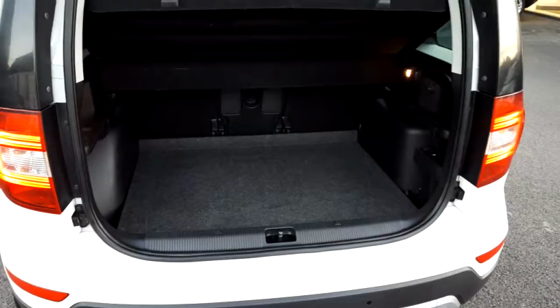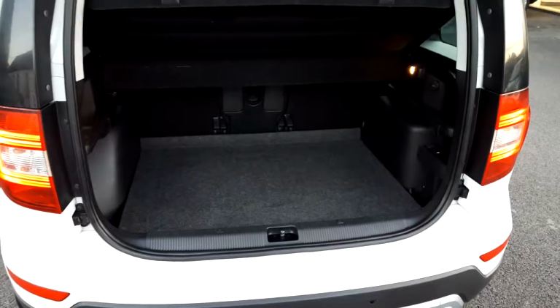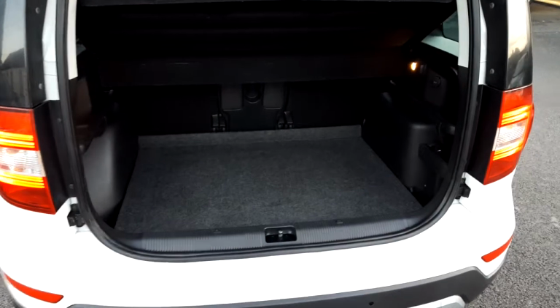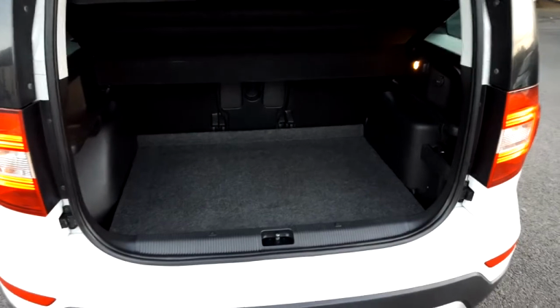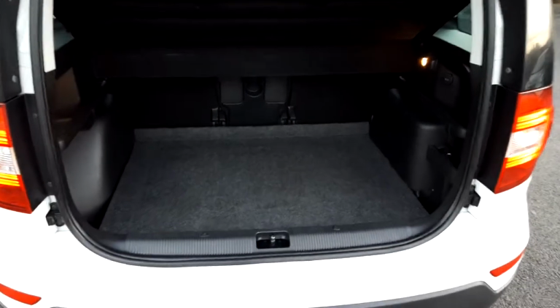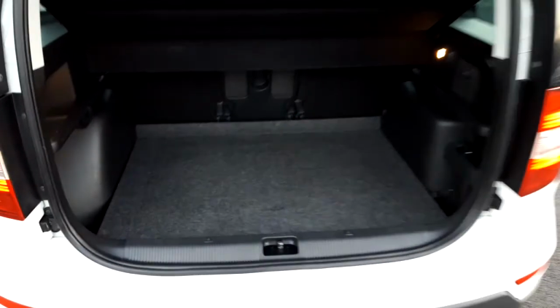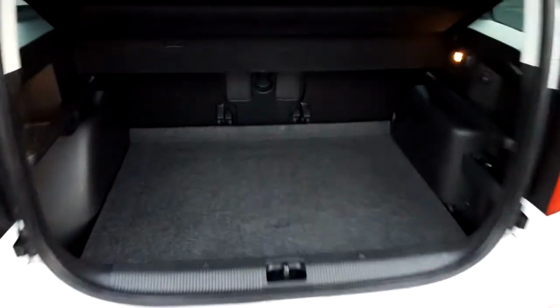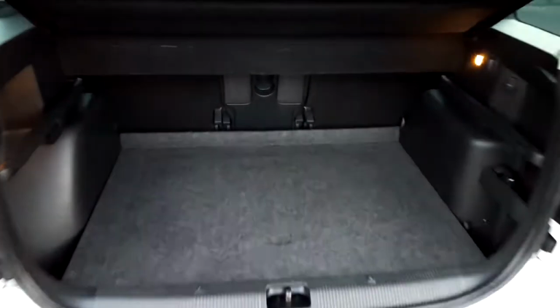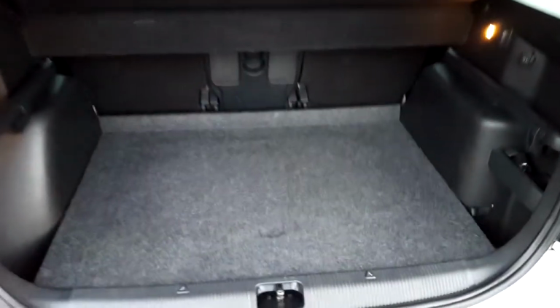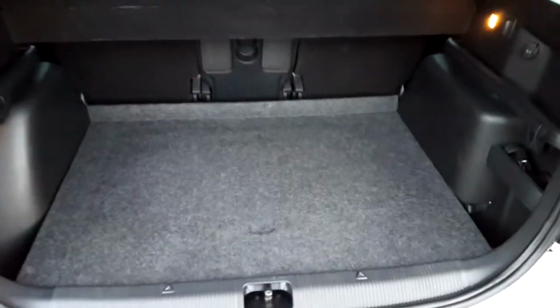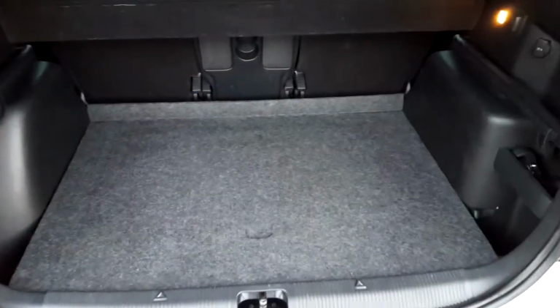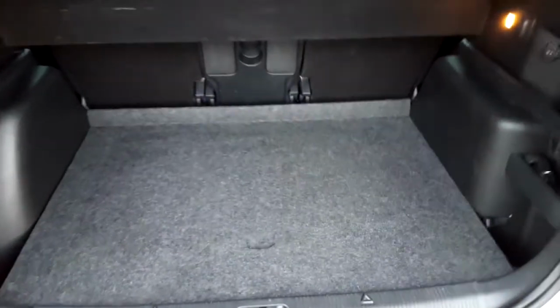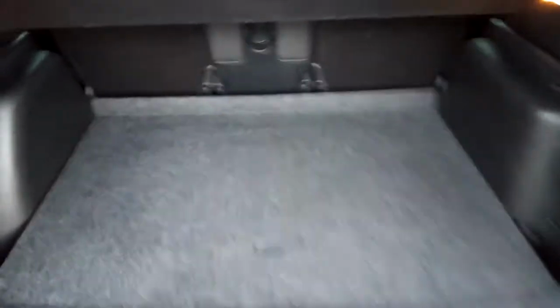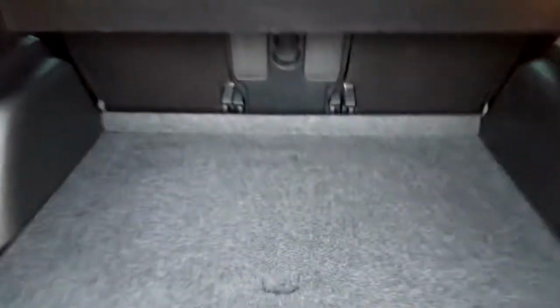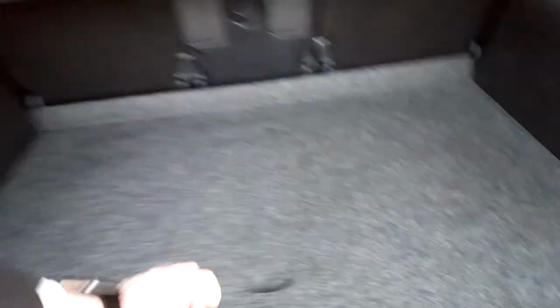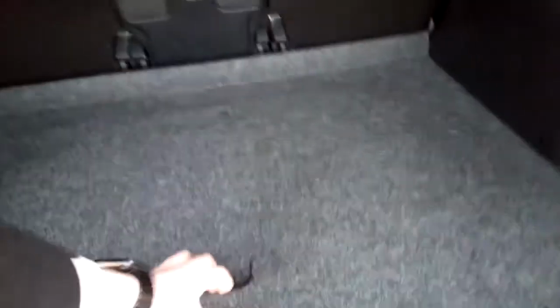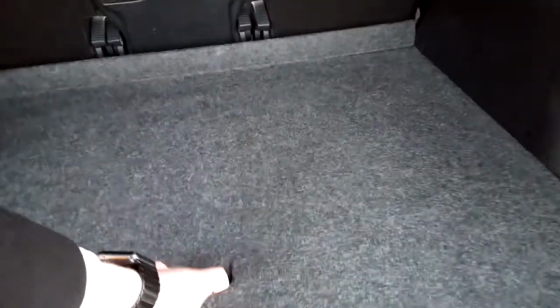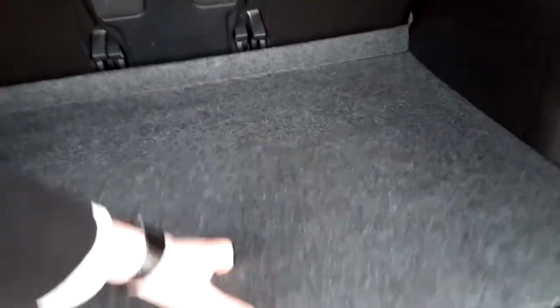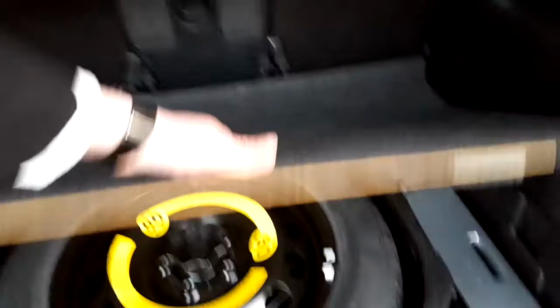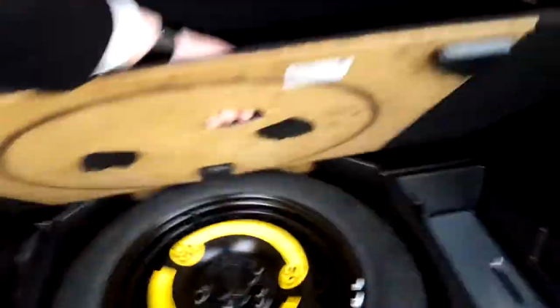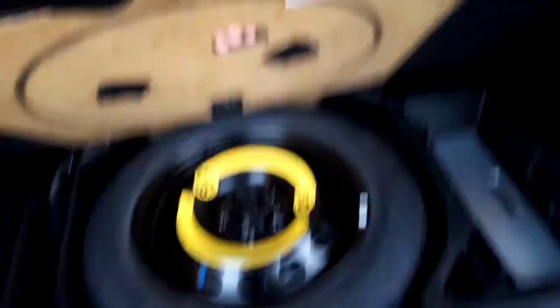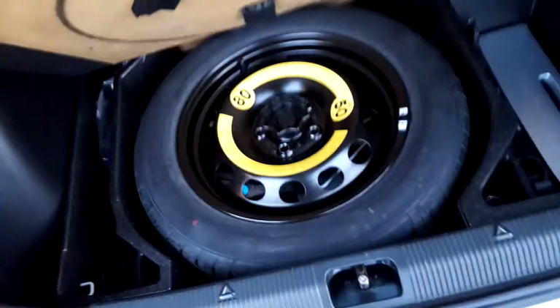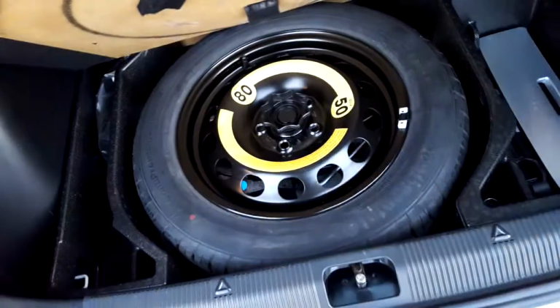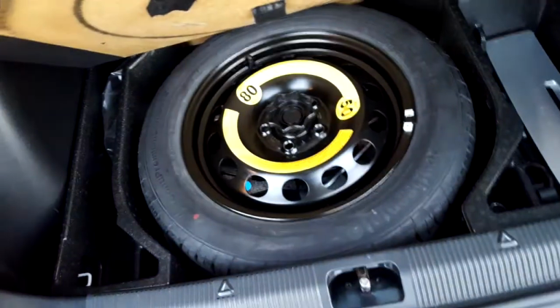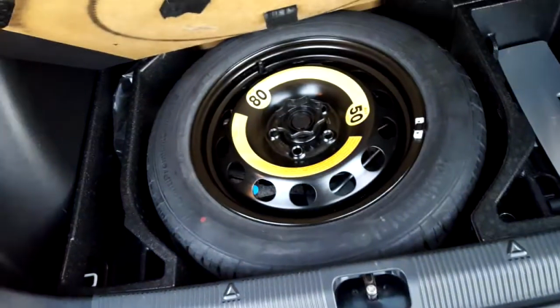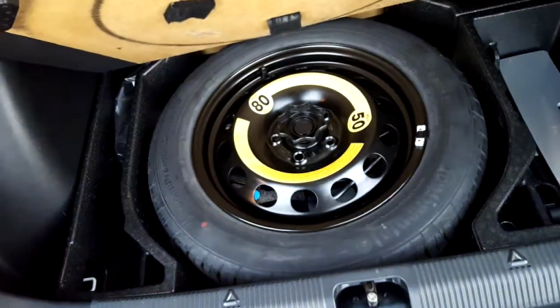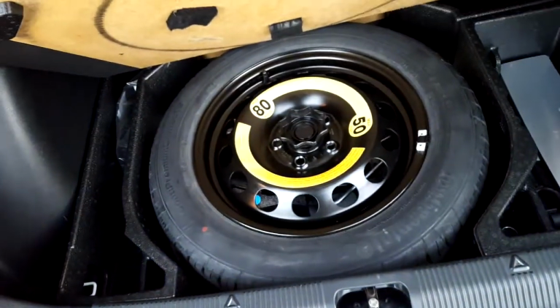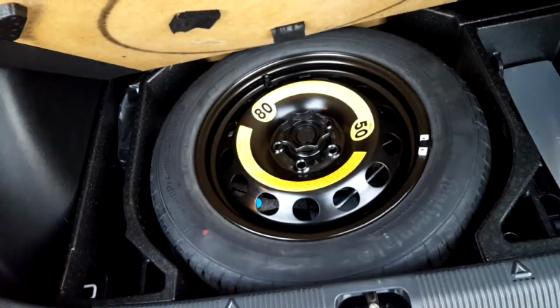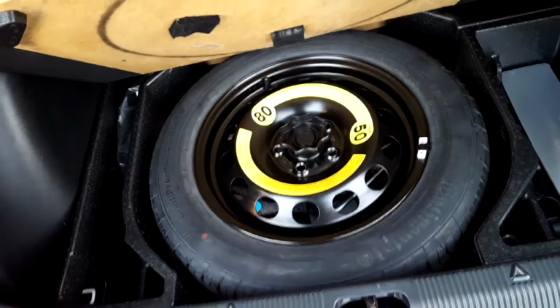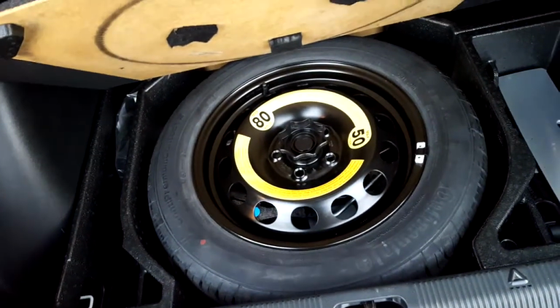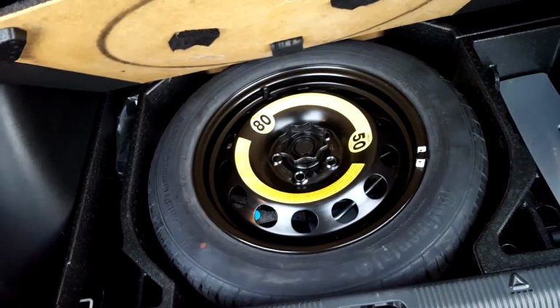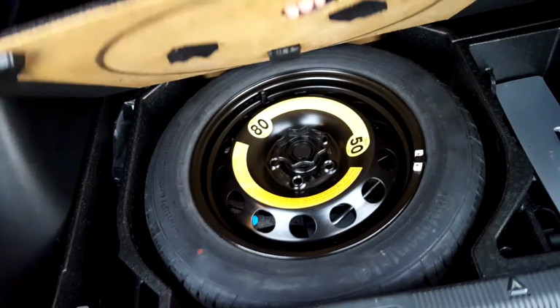Now we can see our boot here — obviously there's a lot of space in this as it's a larger machine — and you can see here we have our spare wheel.